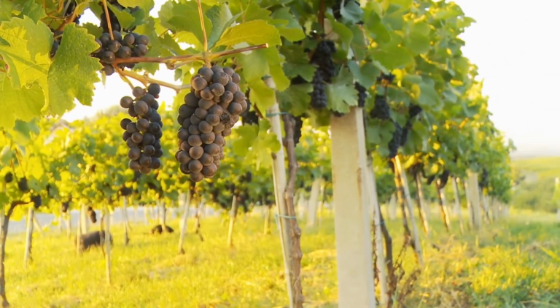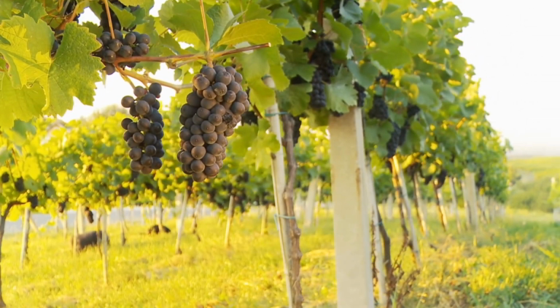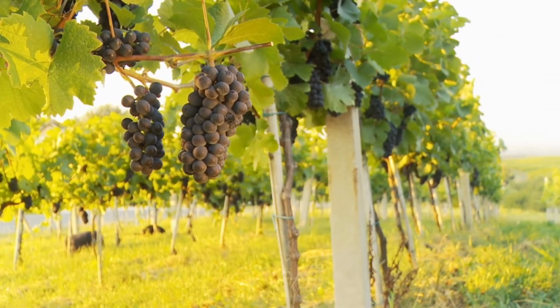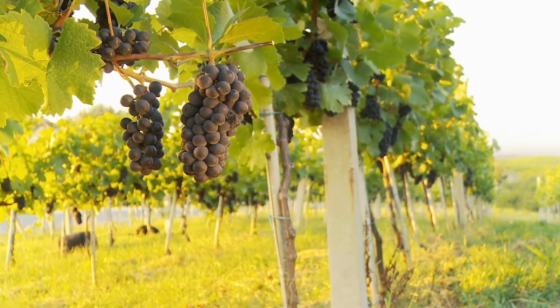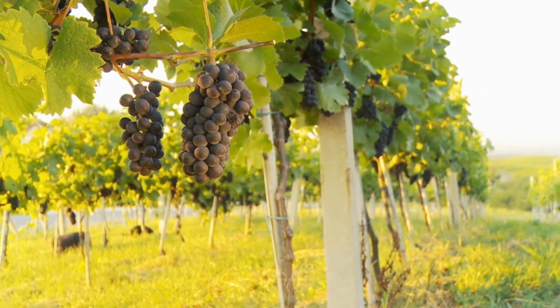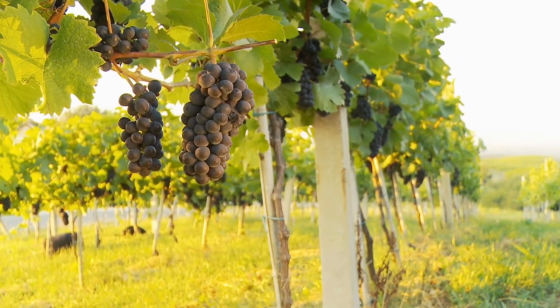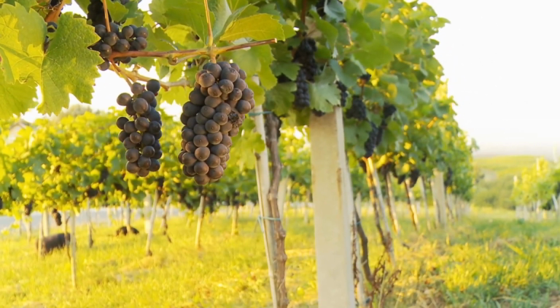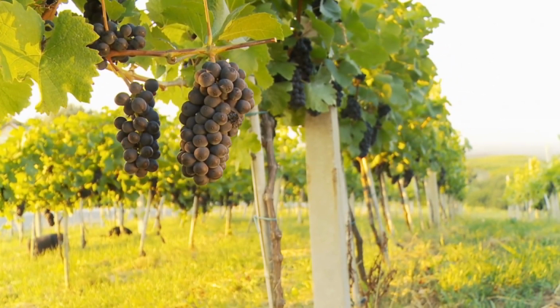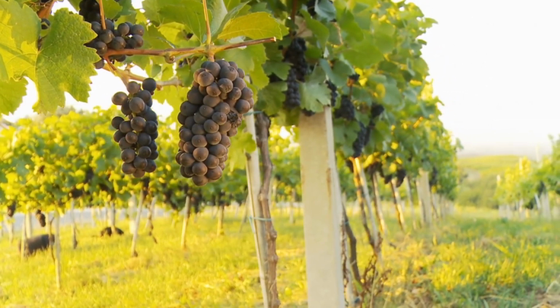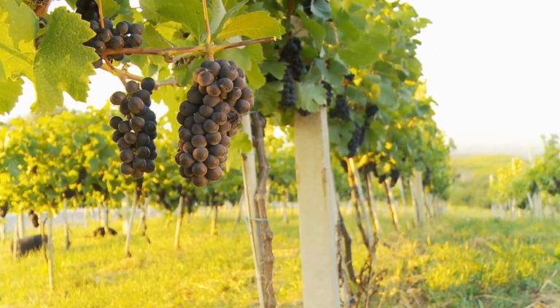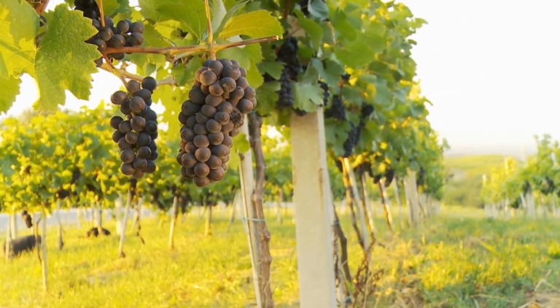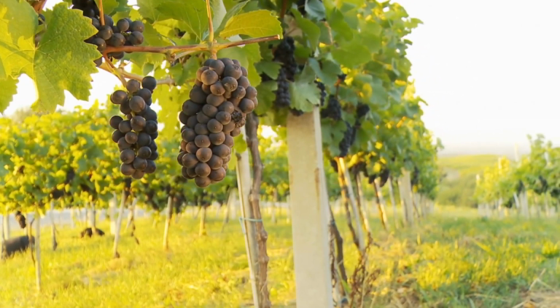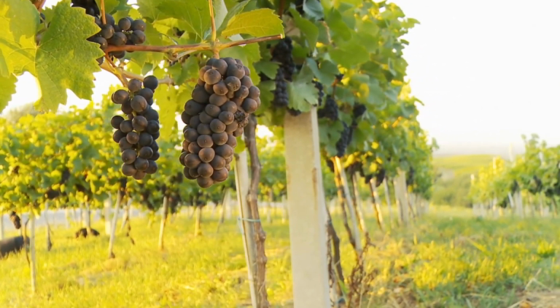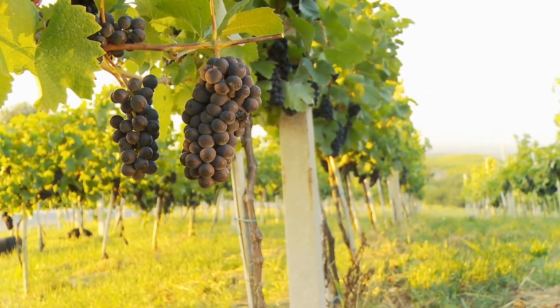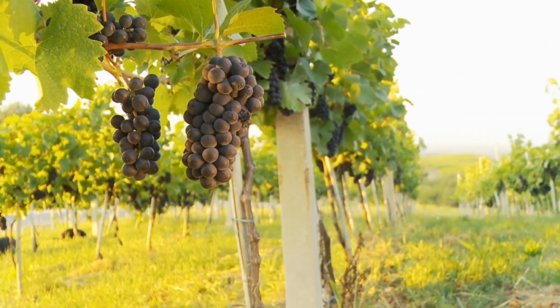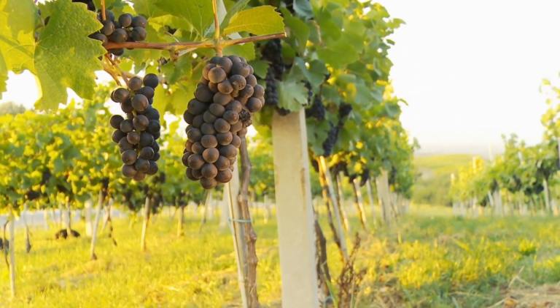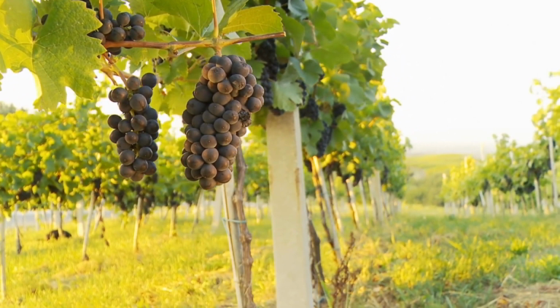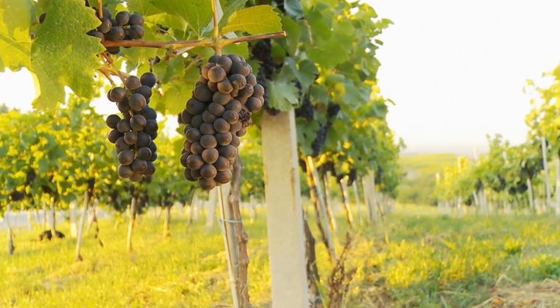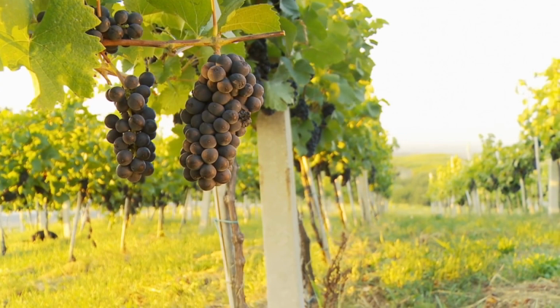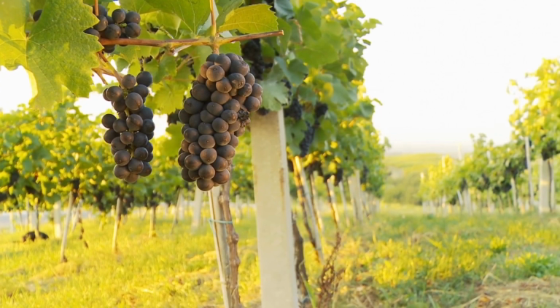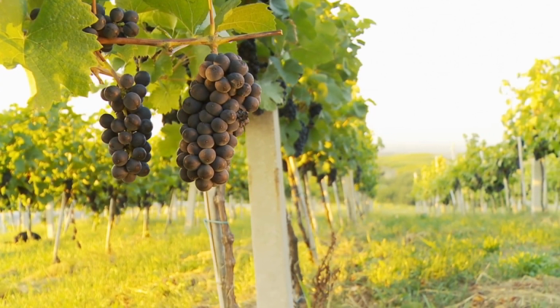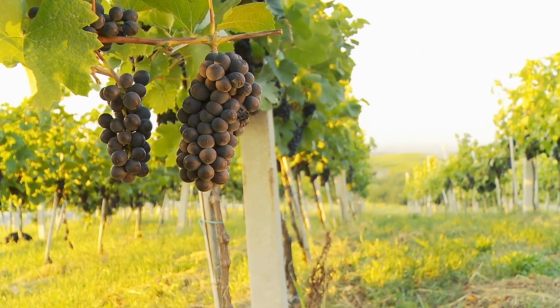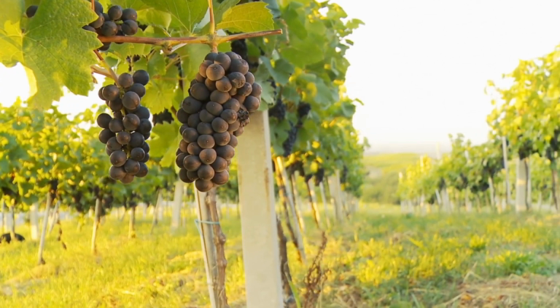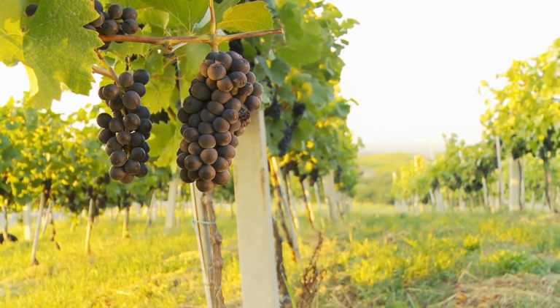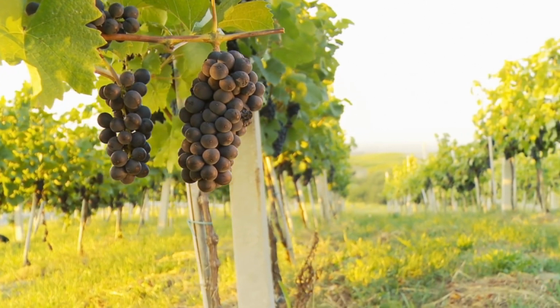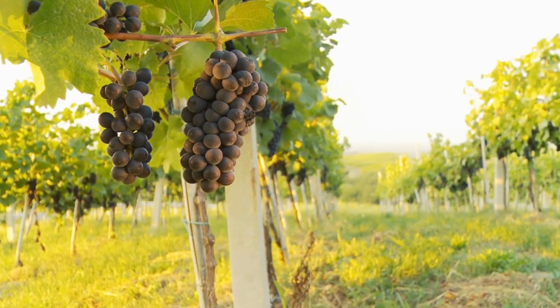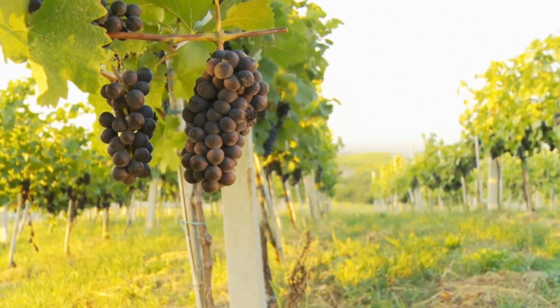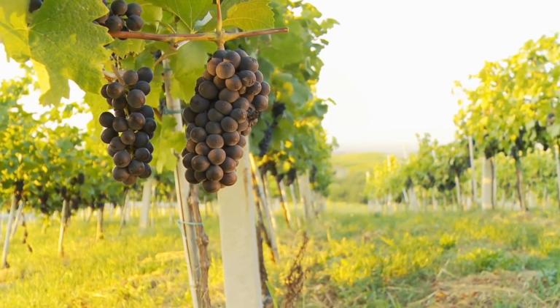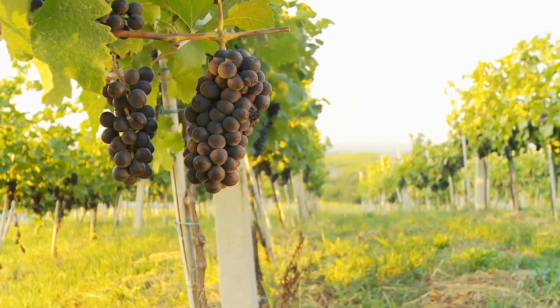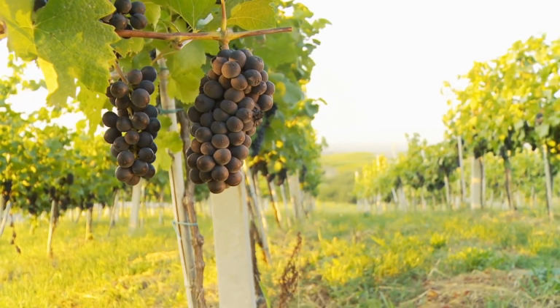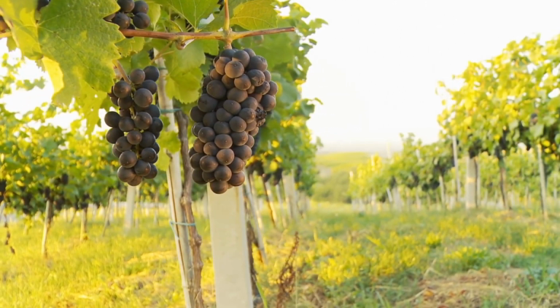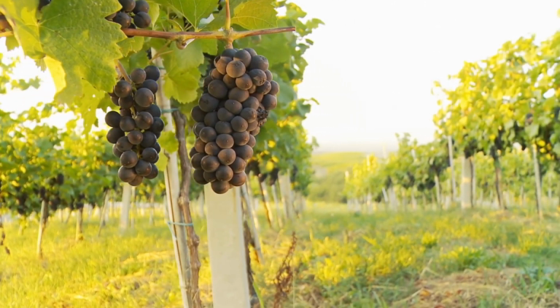Today I would like to share with you three benefits of espalying or trellising your fruit trees and fruiting vines.